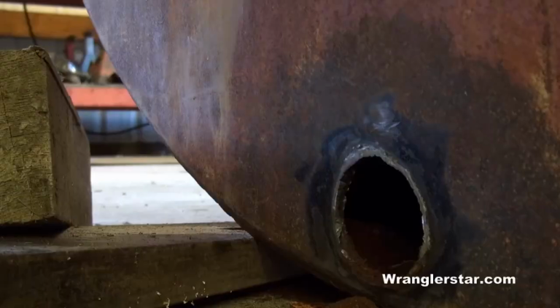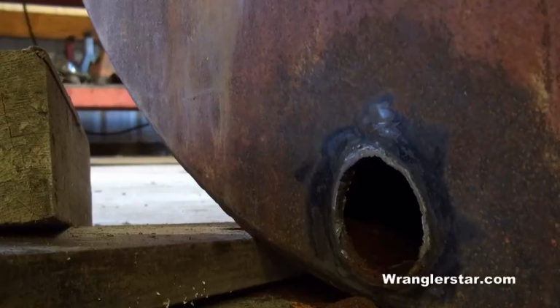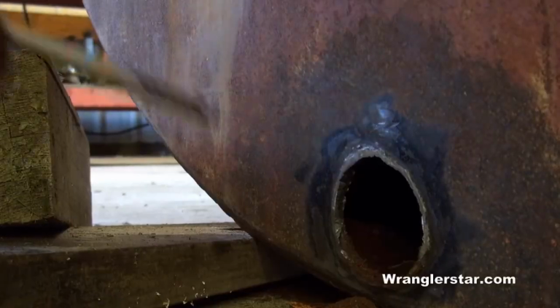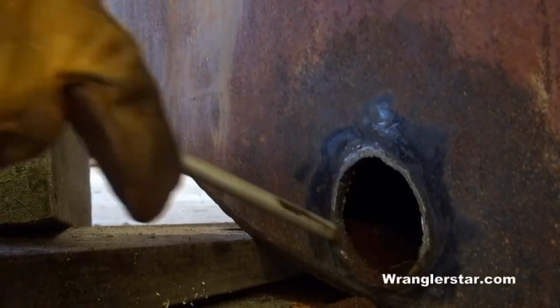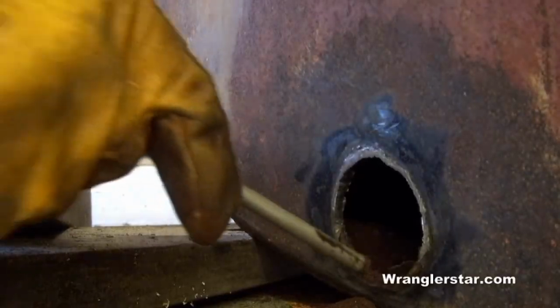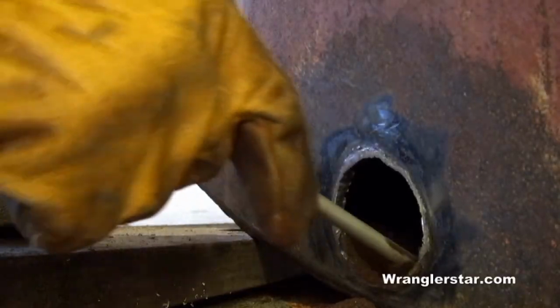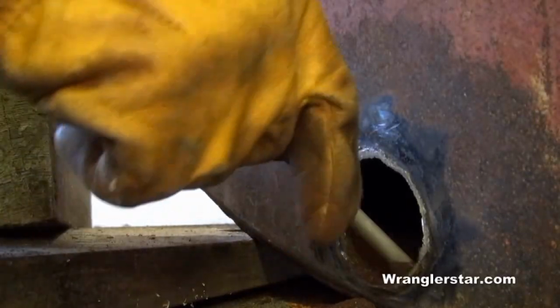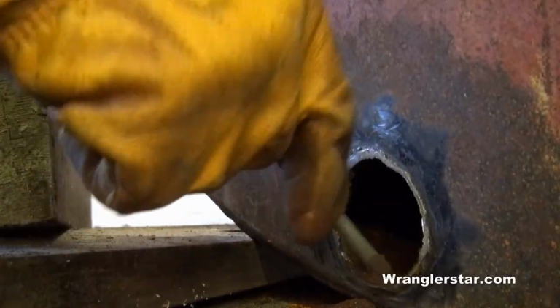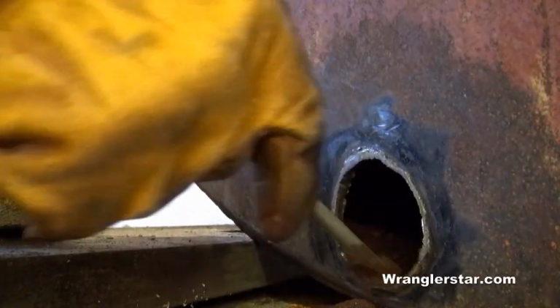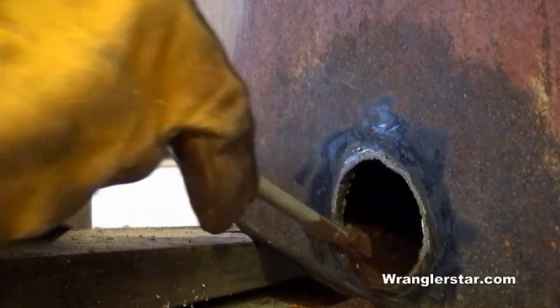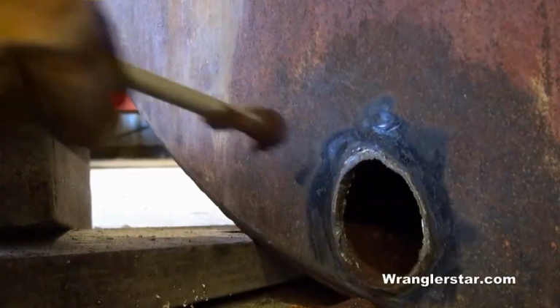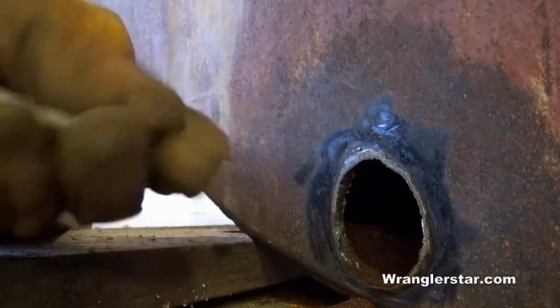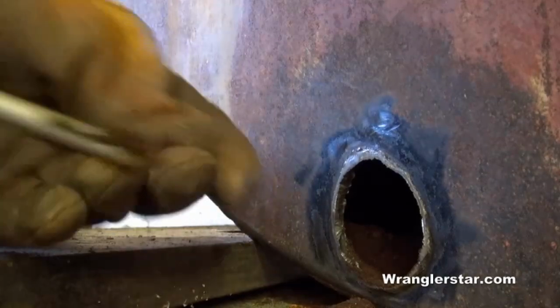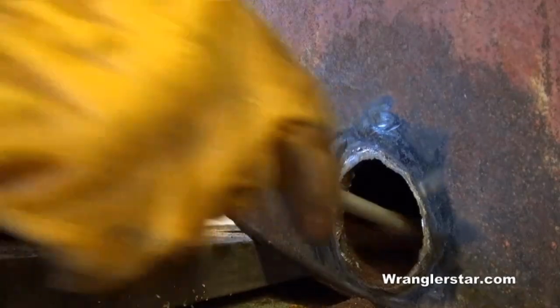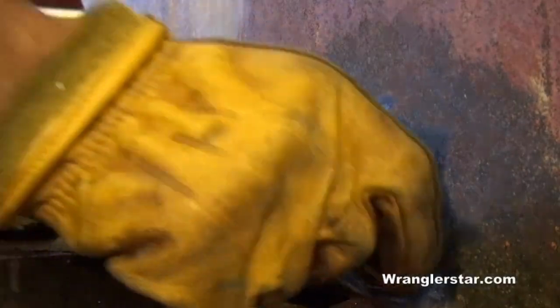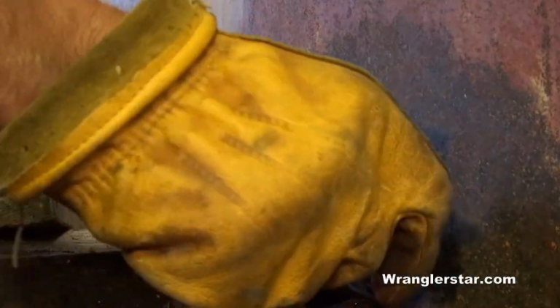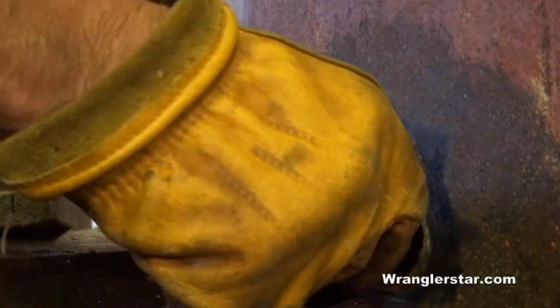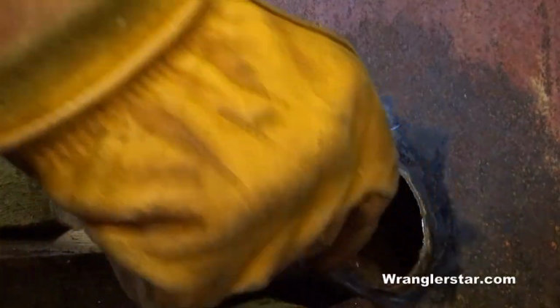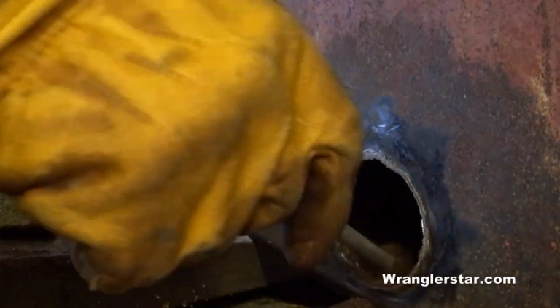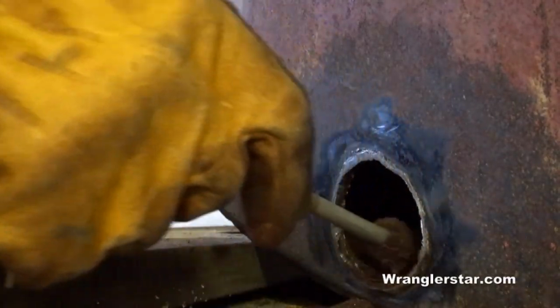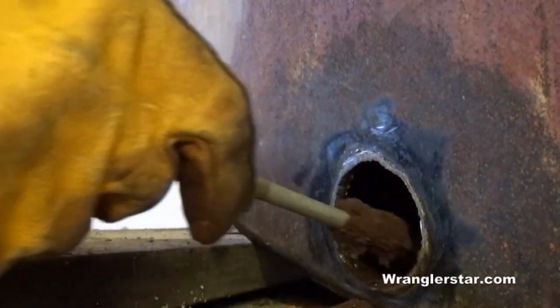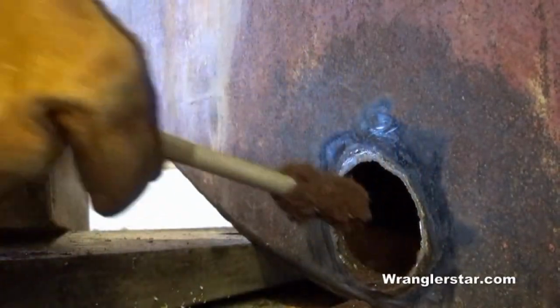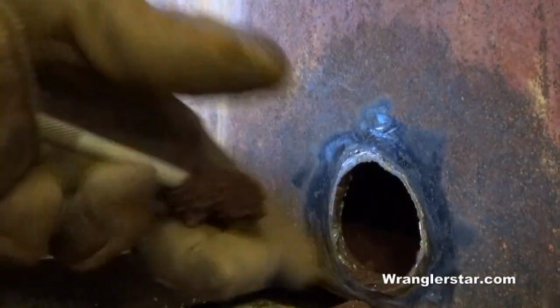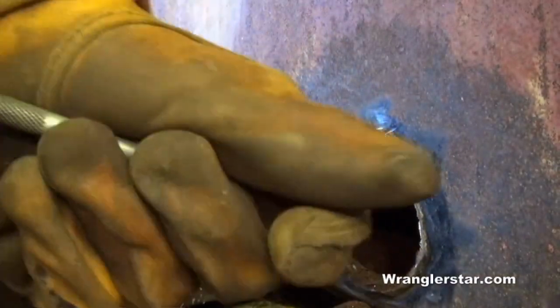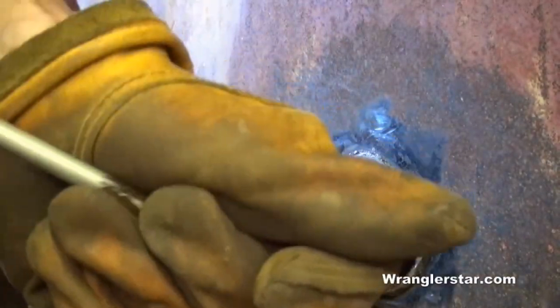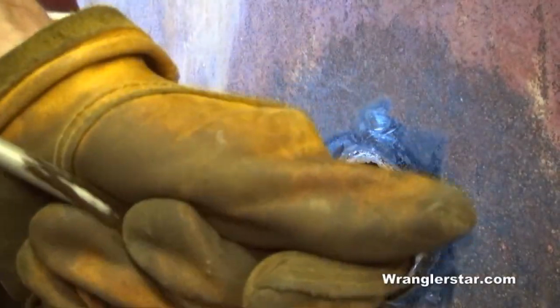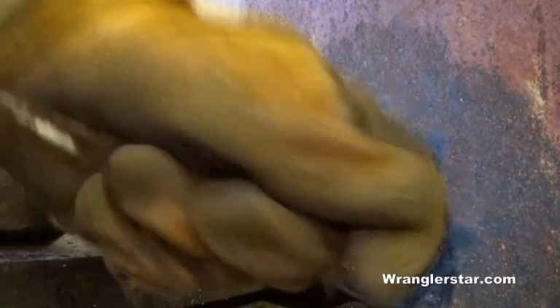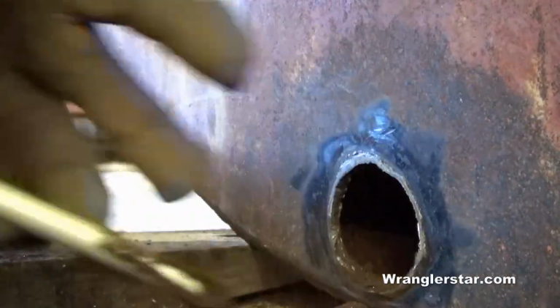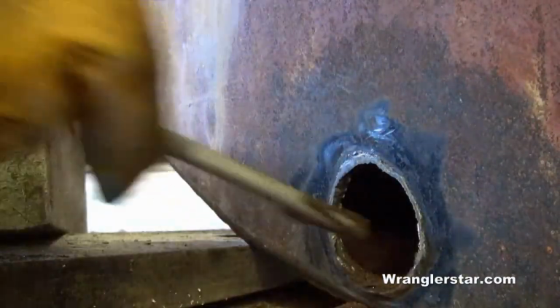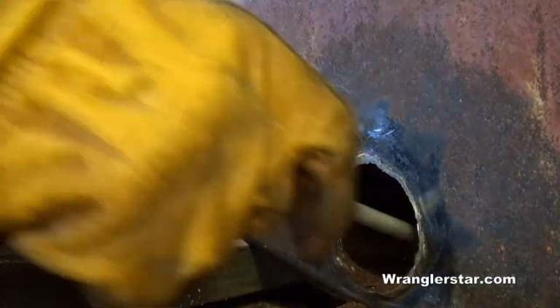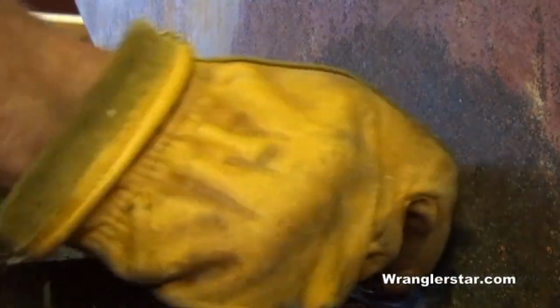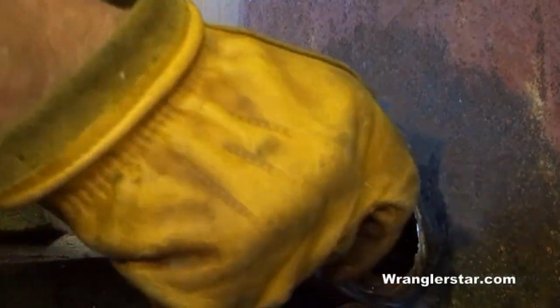I'll use a magnet to get anything metallic — any pieces out of here — so I won't be running them through my pump.